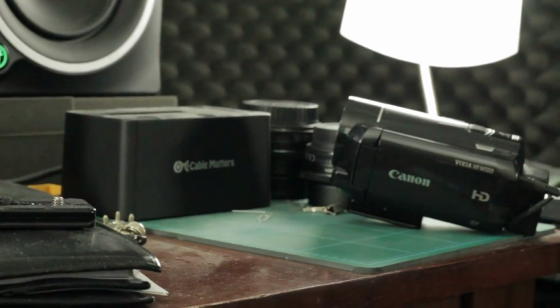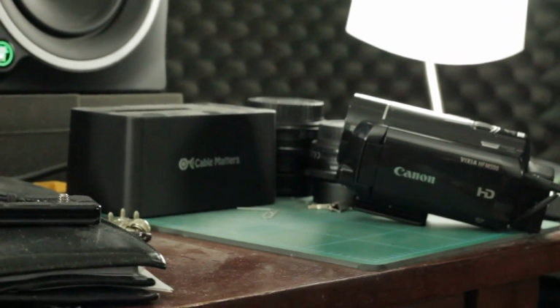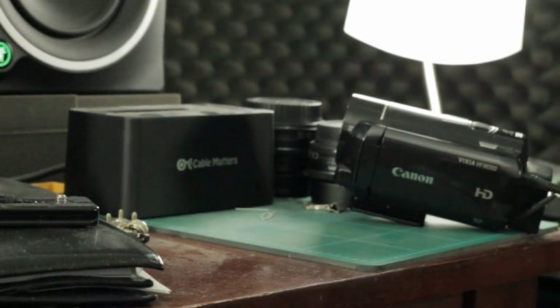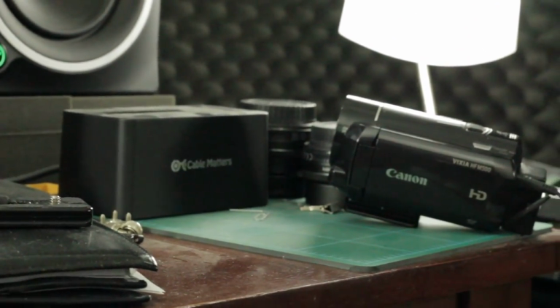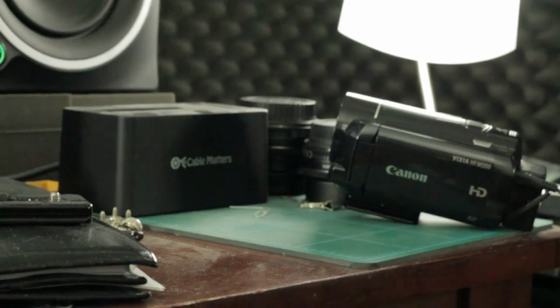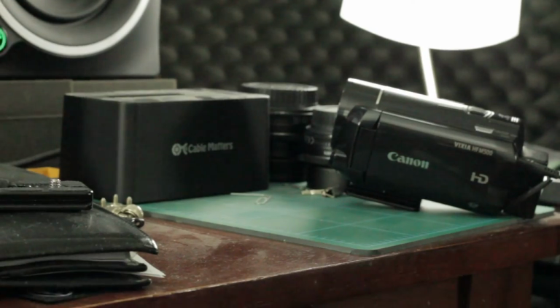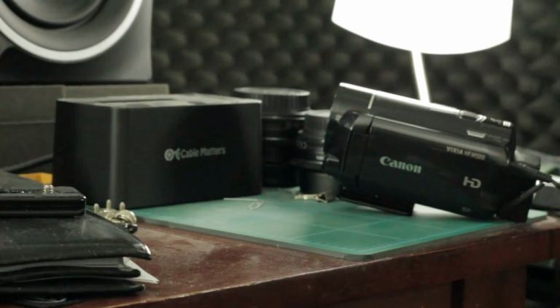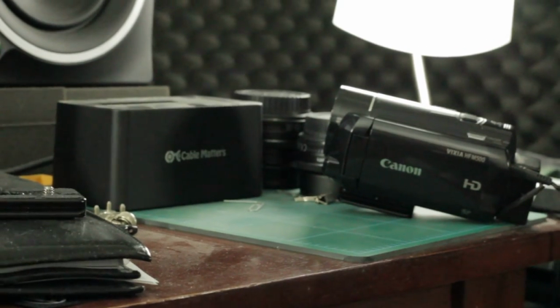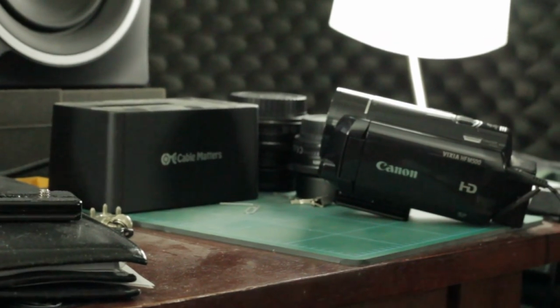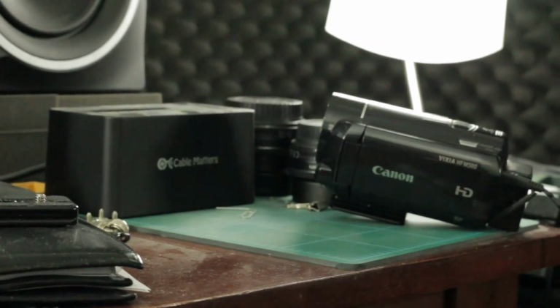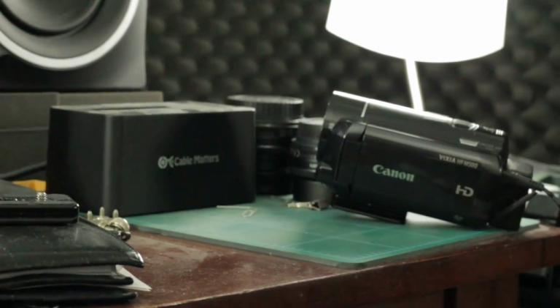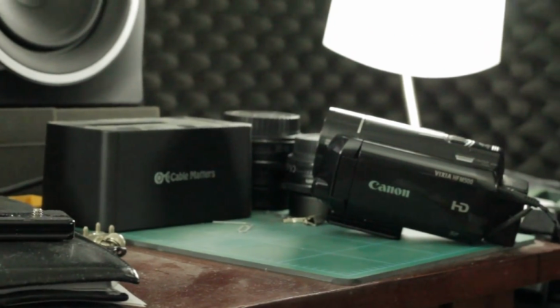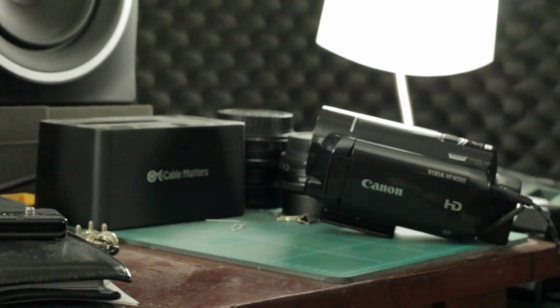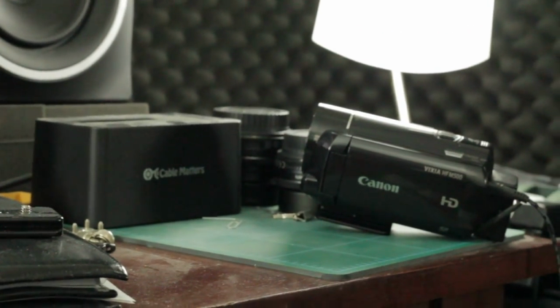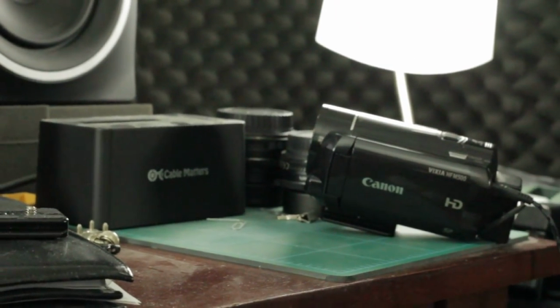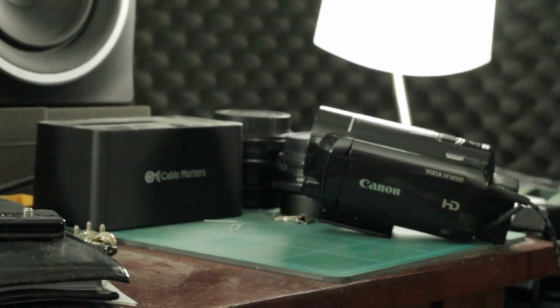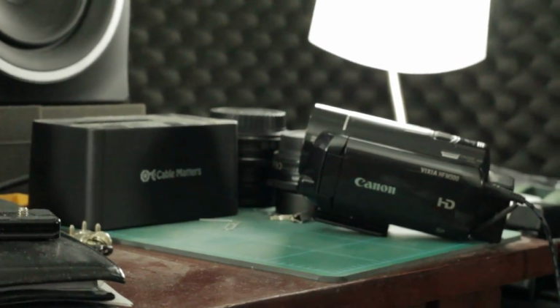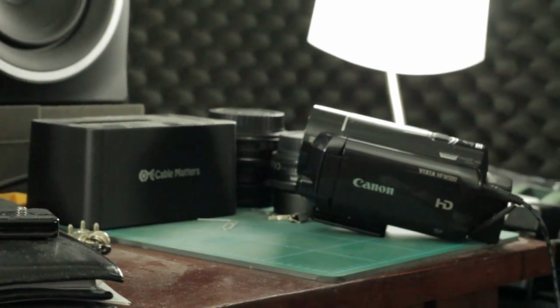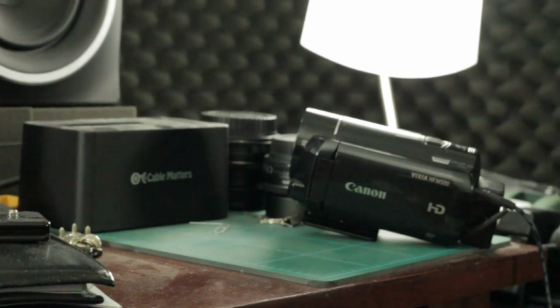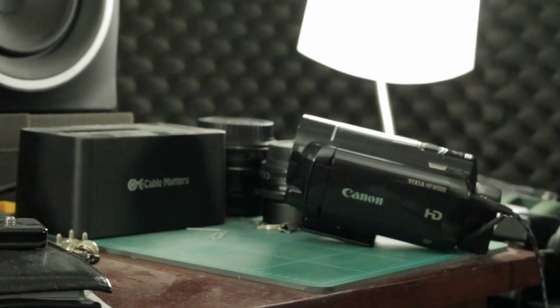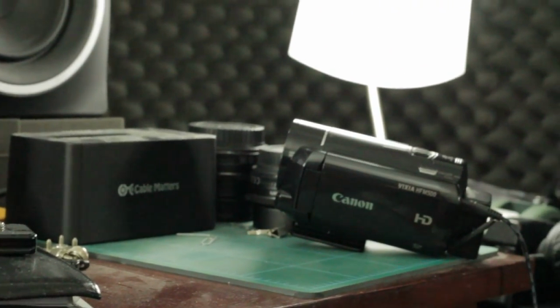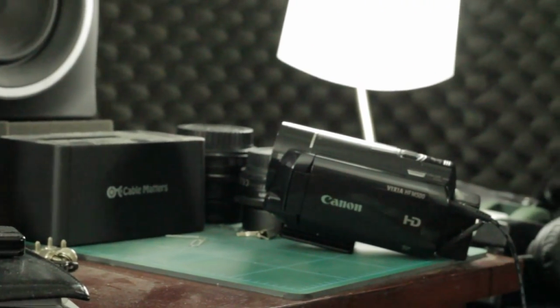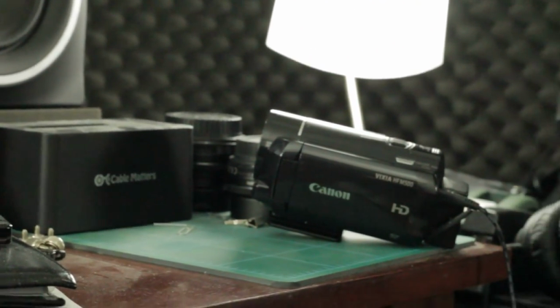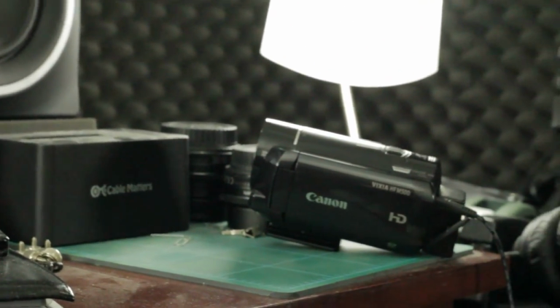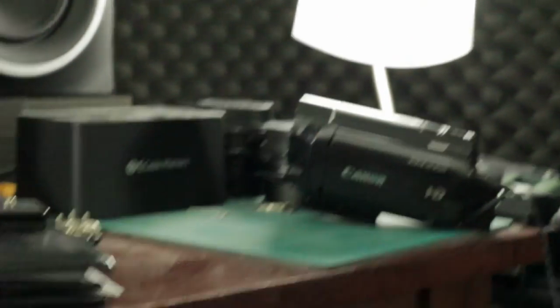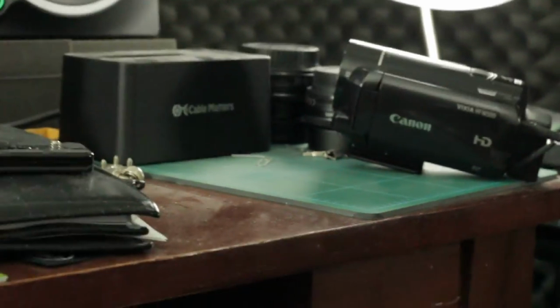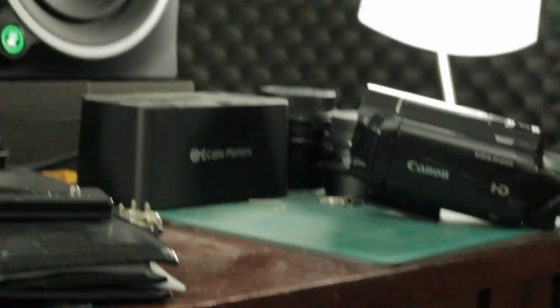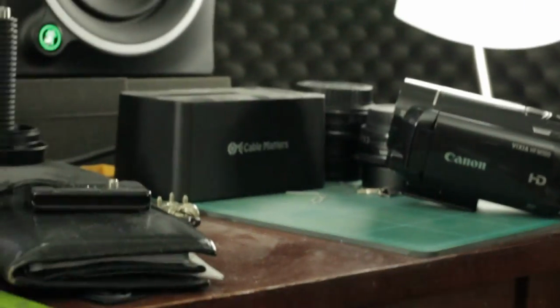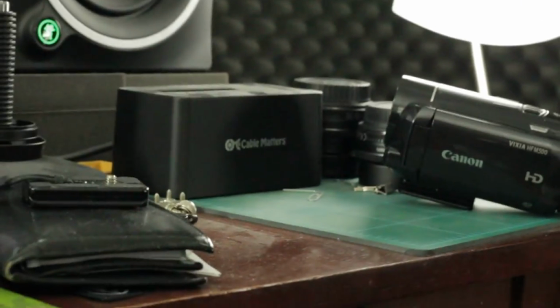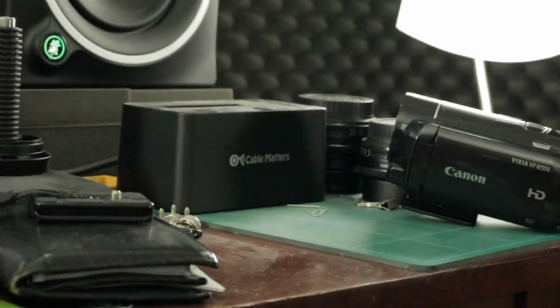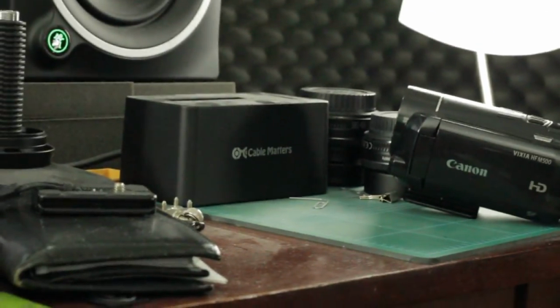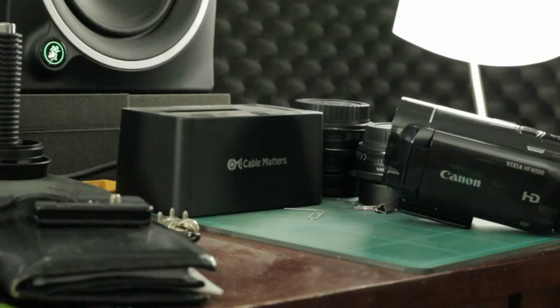Typically this is the highest I would ever shoot — ISO 6400 — but they do have an expanded setting which is ISO 12800 or whatever it is, so I'm actually going to try that just to see what it looks like next.